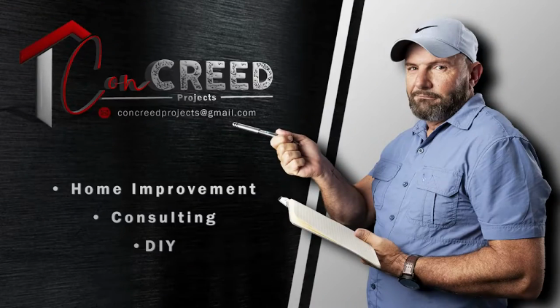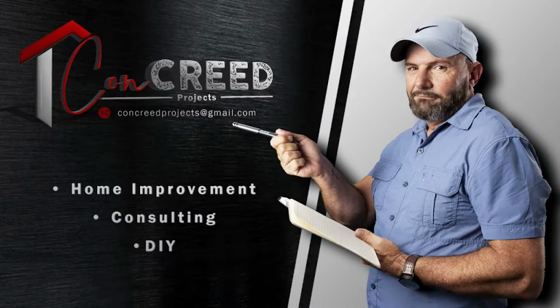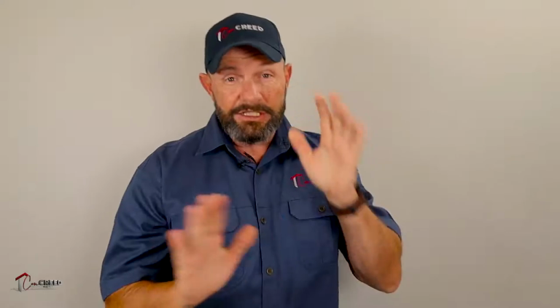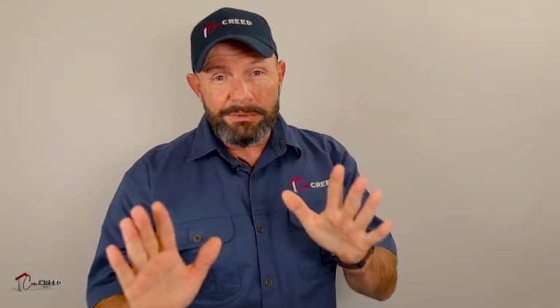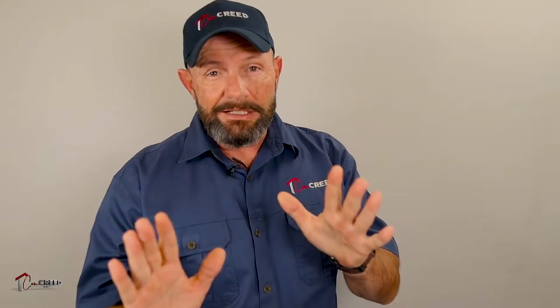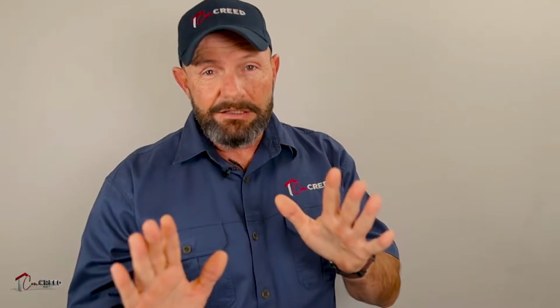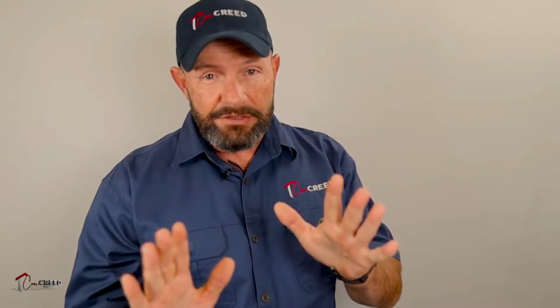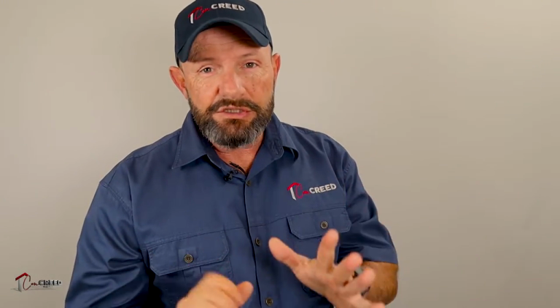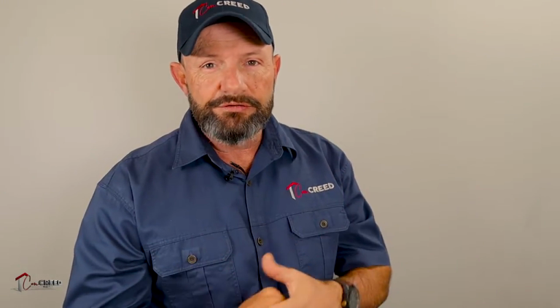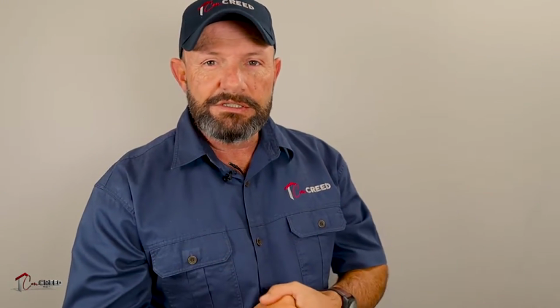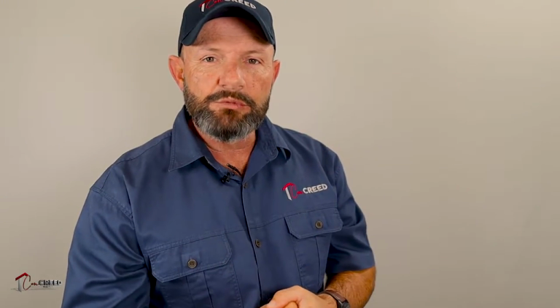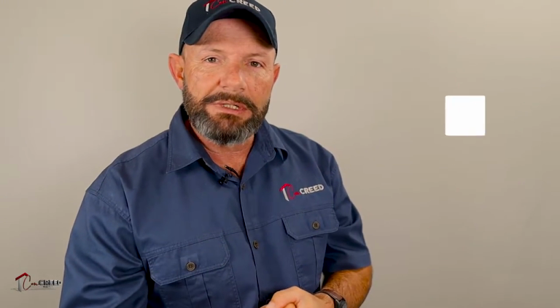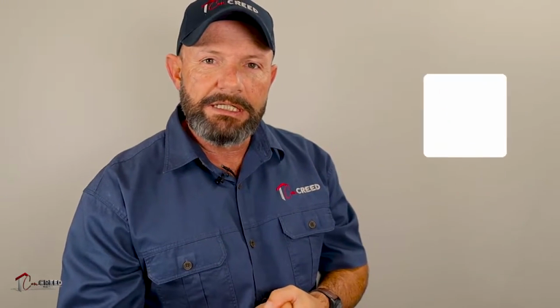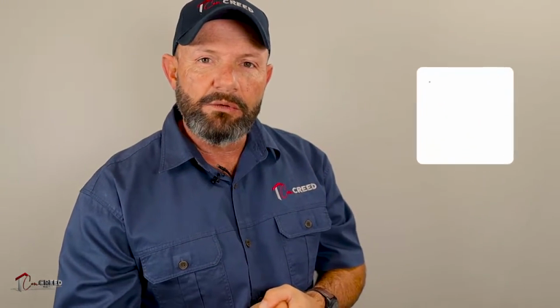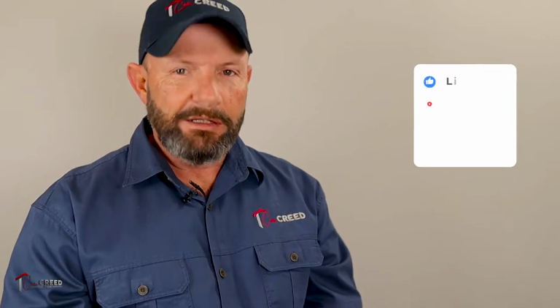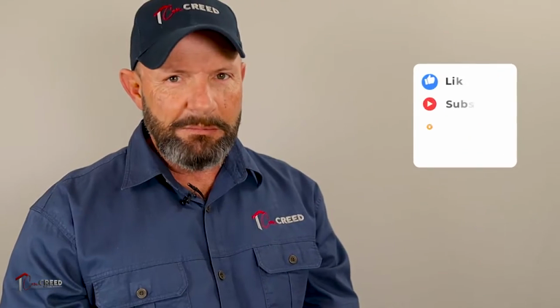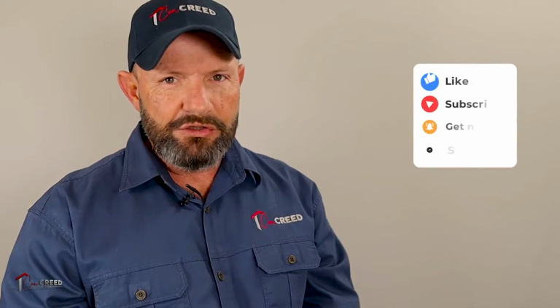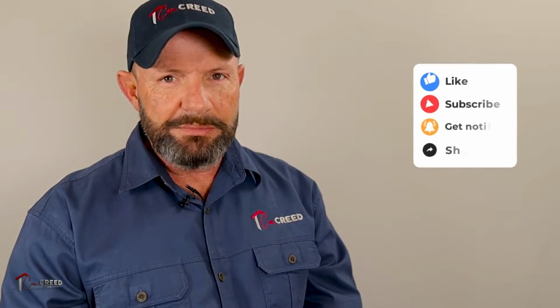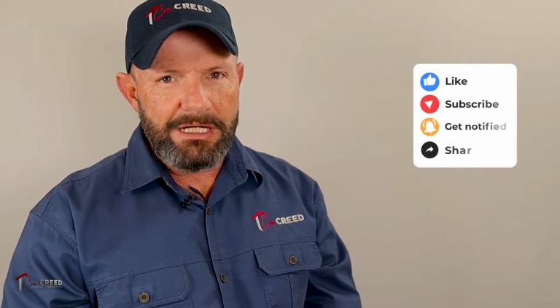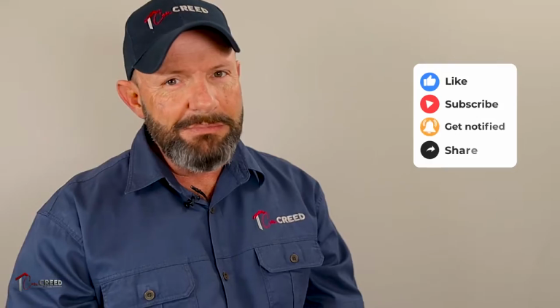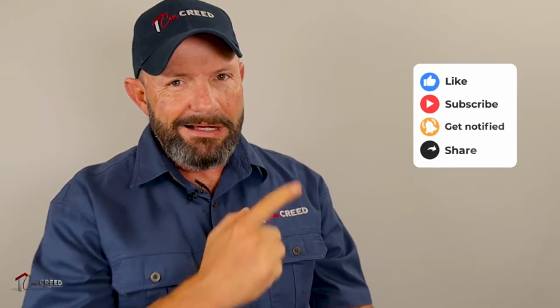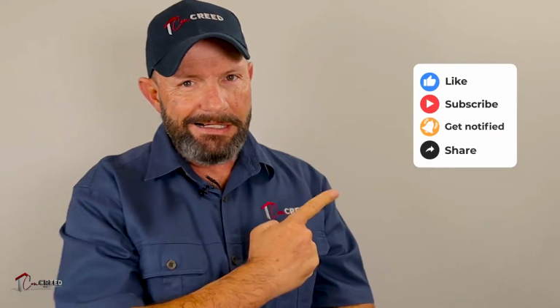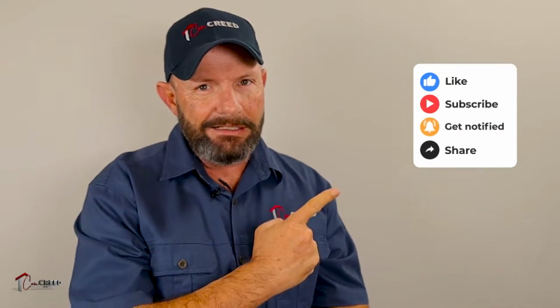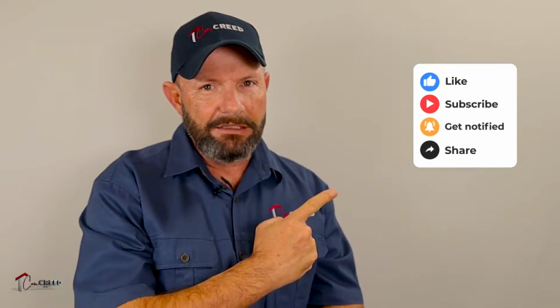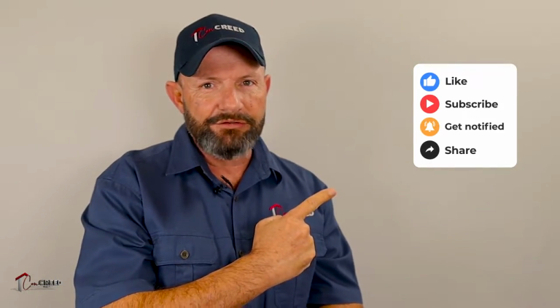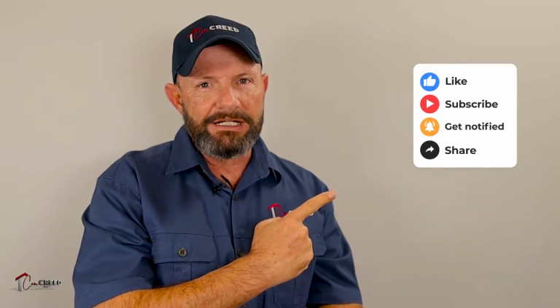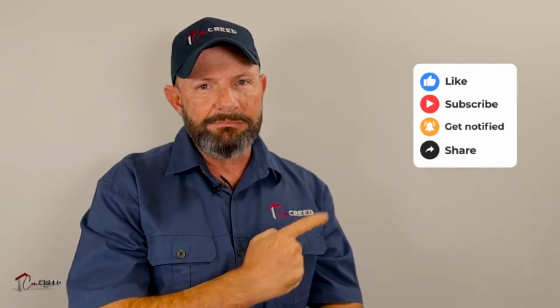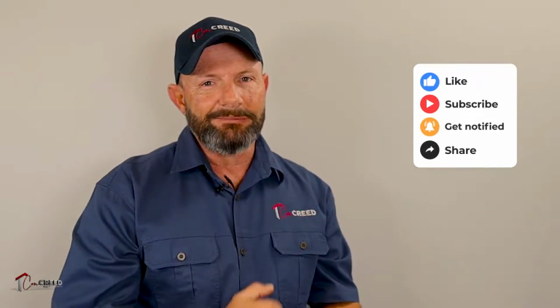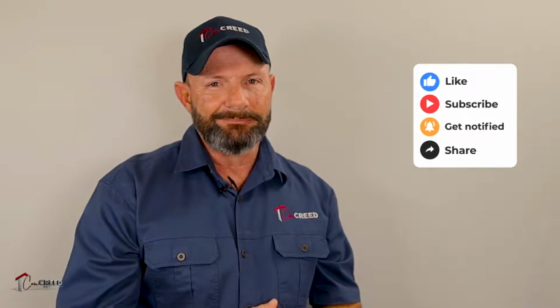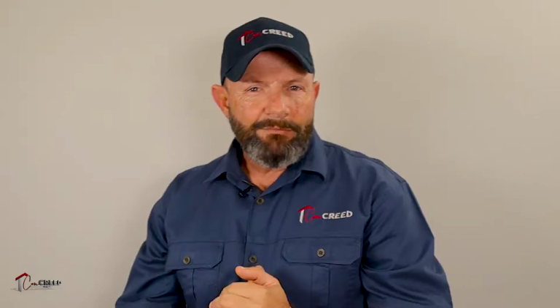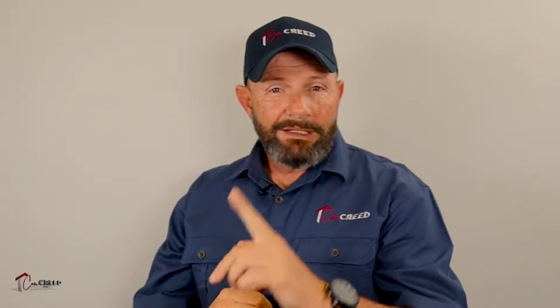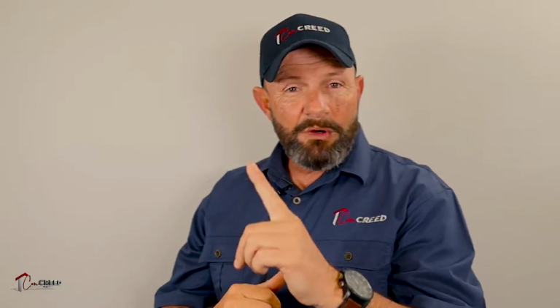Just quickly, if this is your first time to my channel, remember to subscribe and click the notification bell.